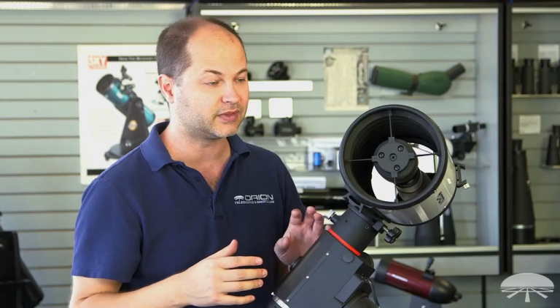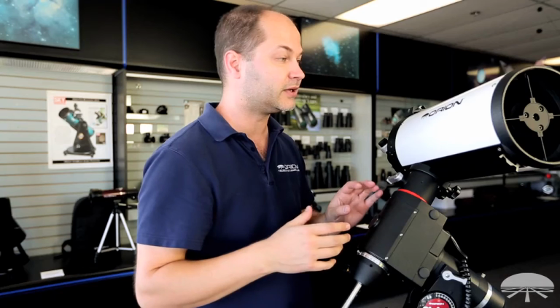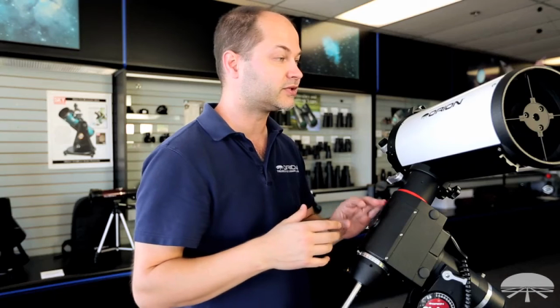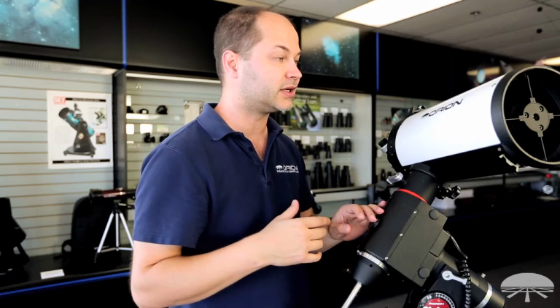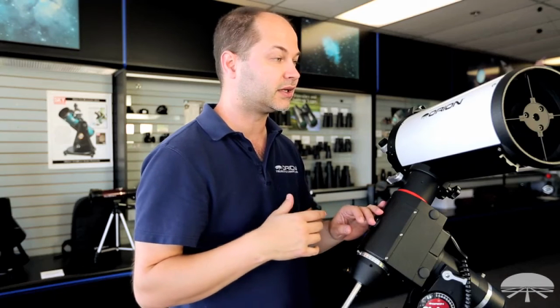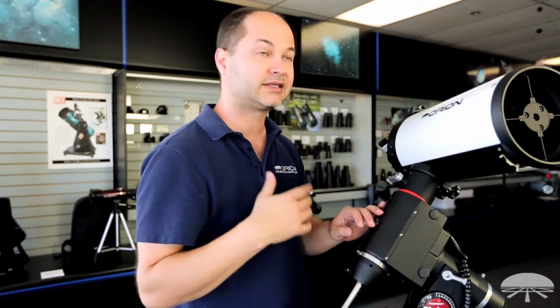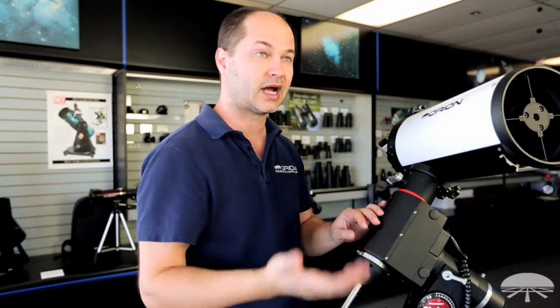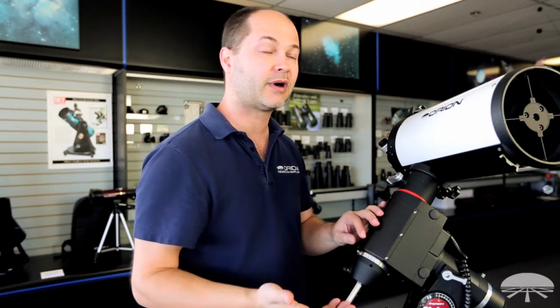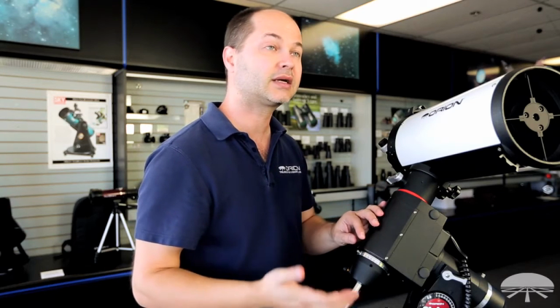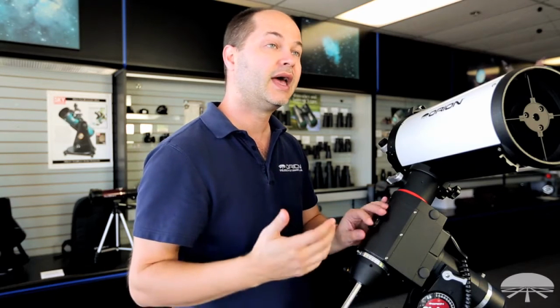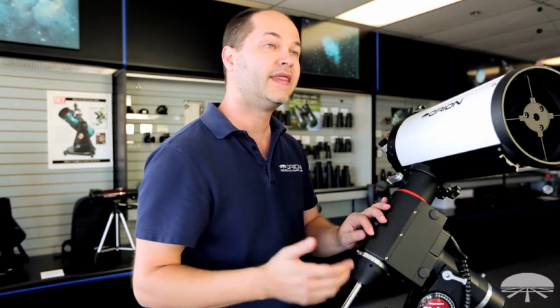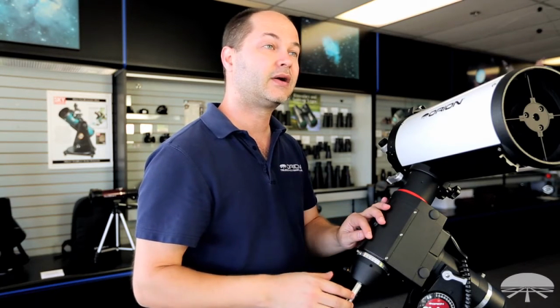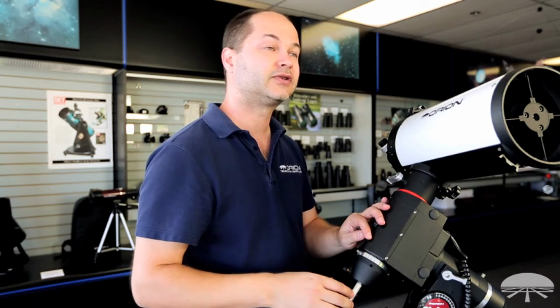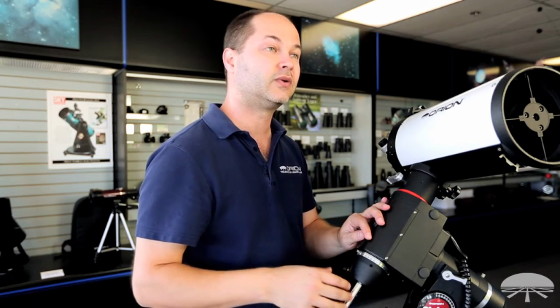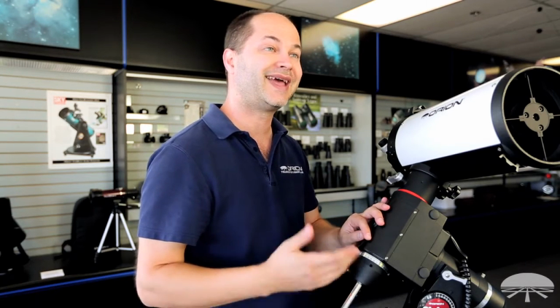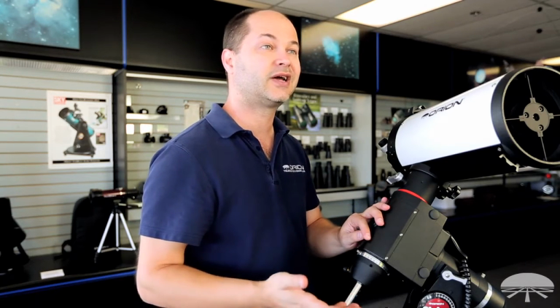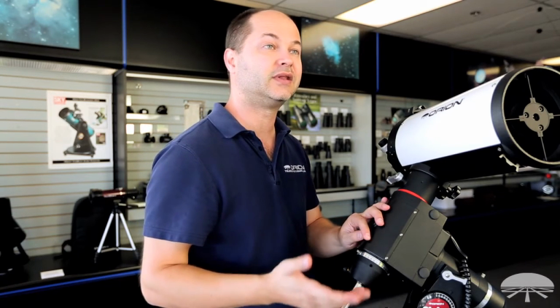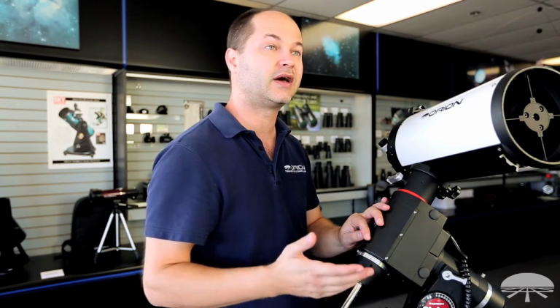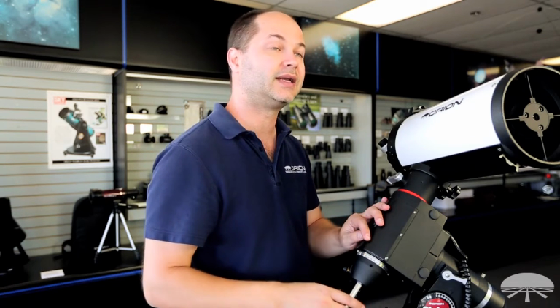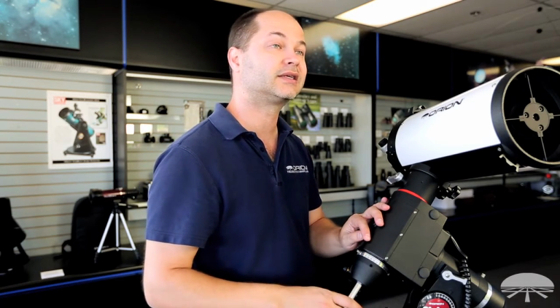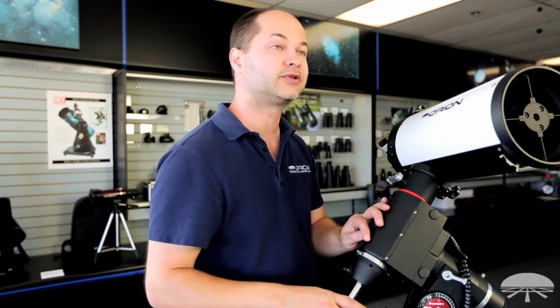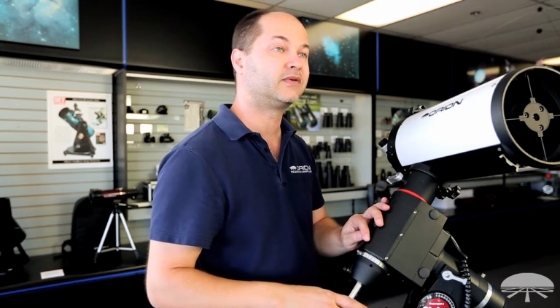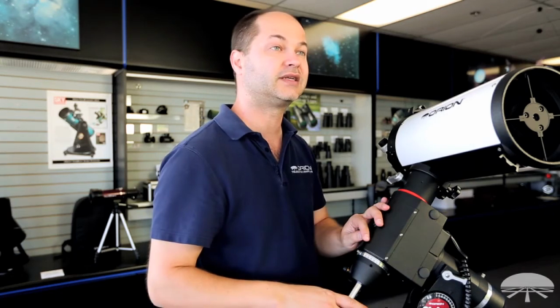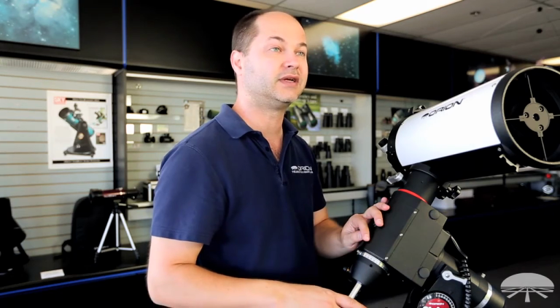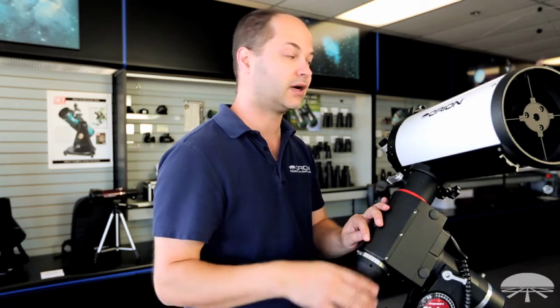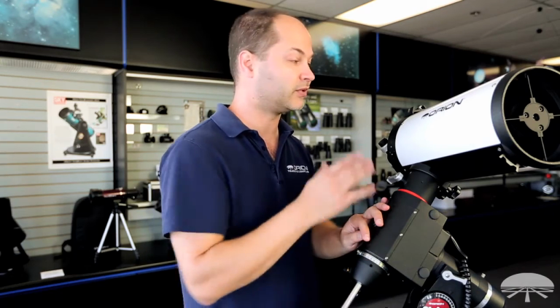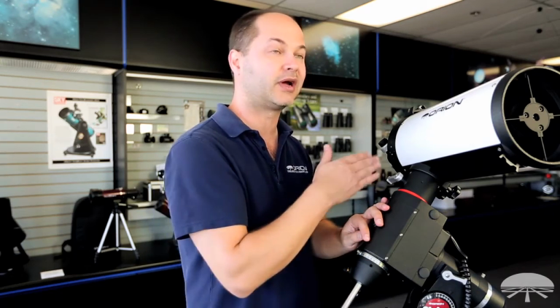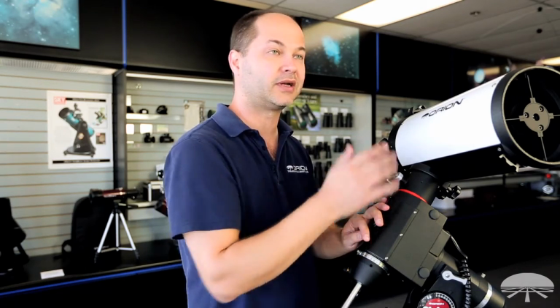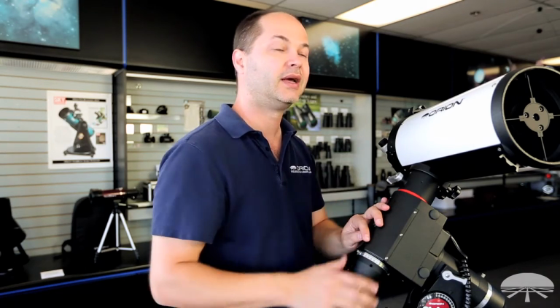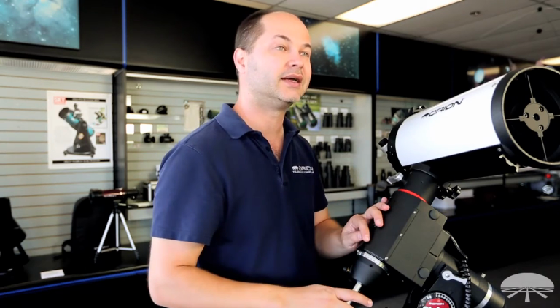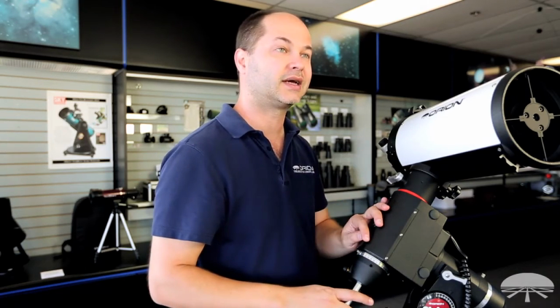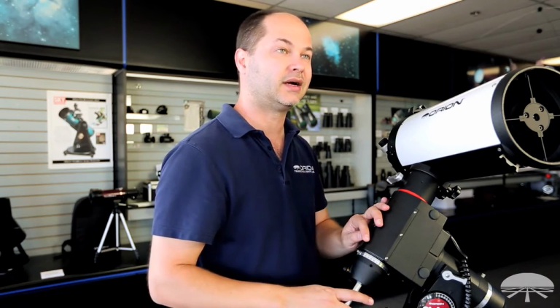The mirrors are hyperbolic and they are also enhanced coated. They've got 96% reflectivity on both the primary and the secondary mirror.